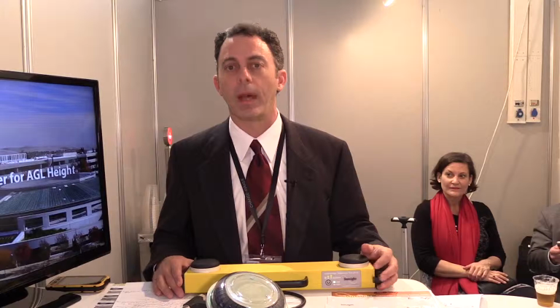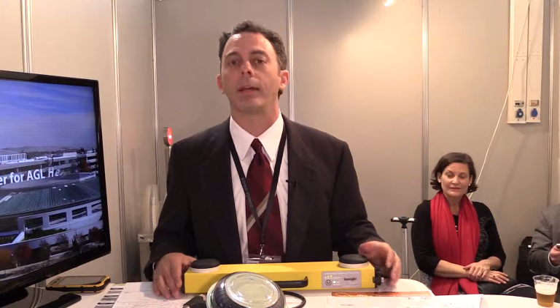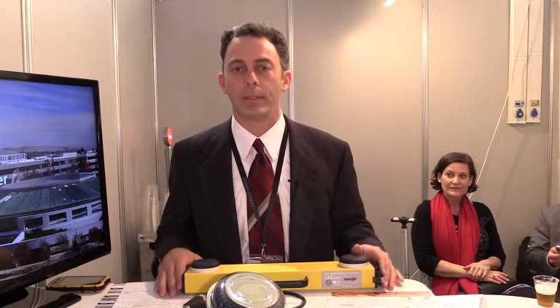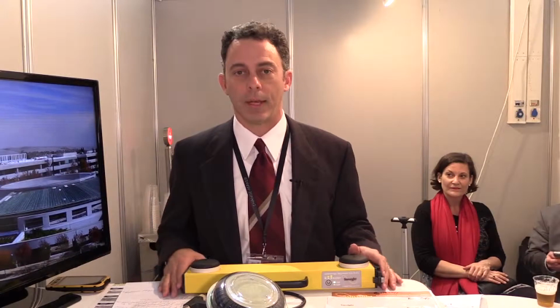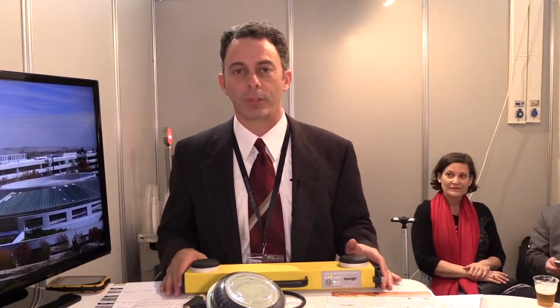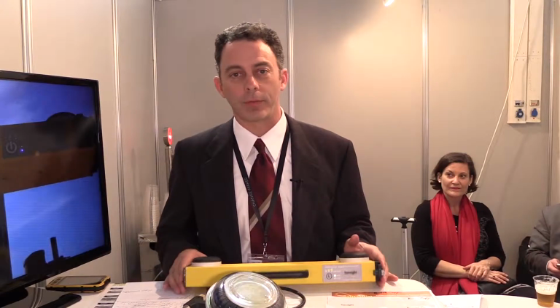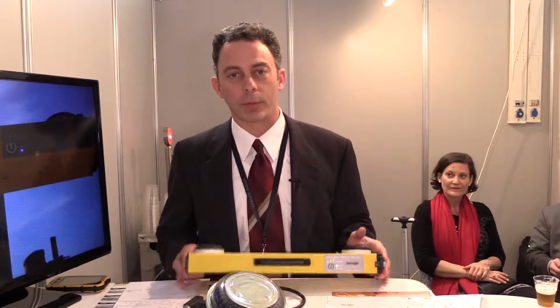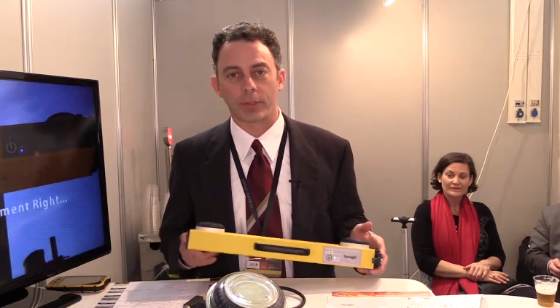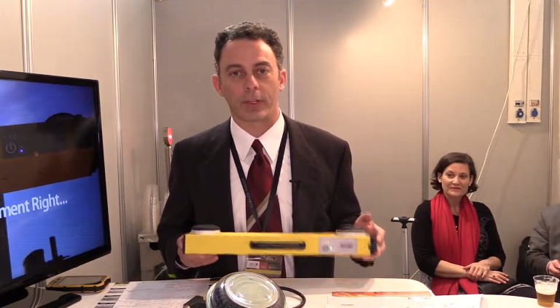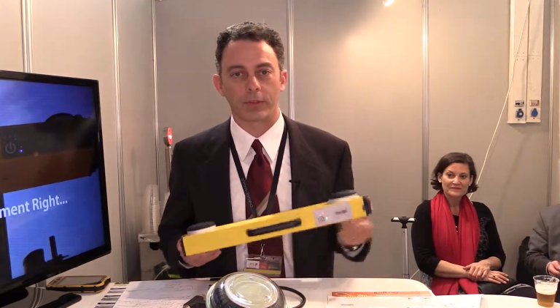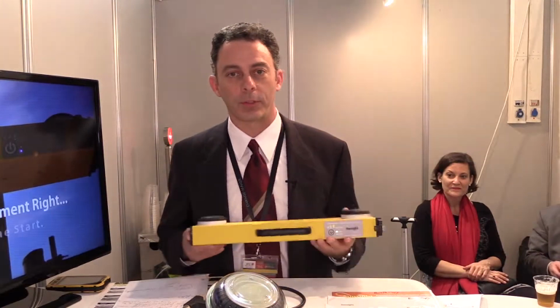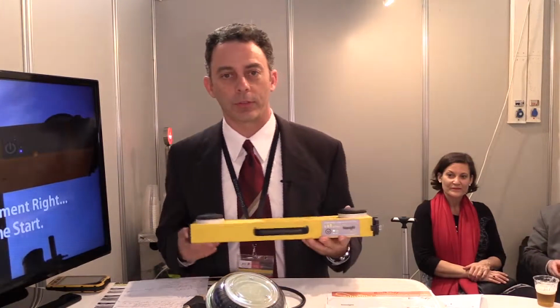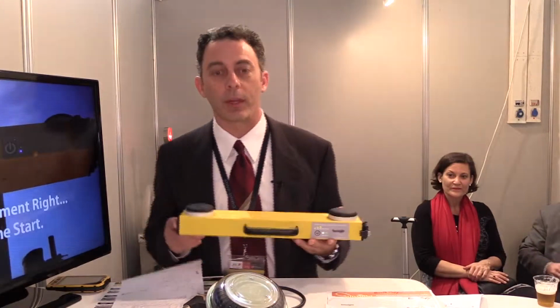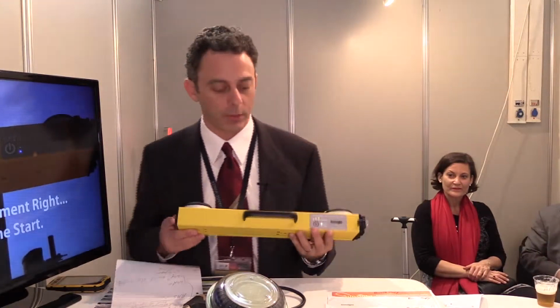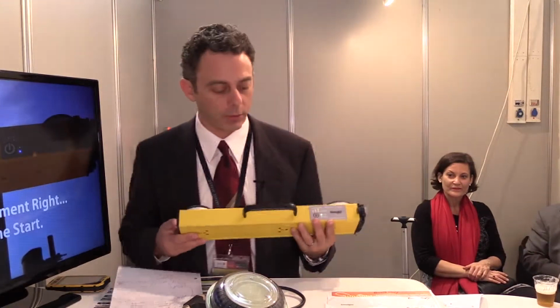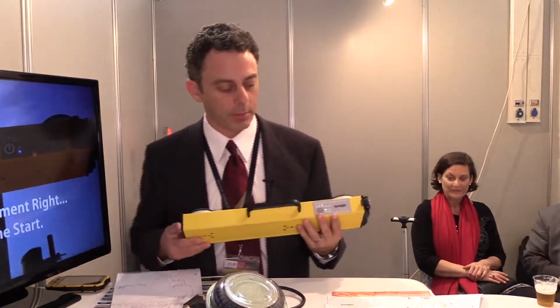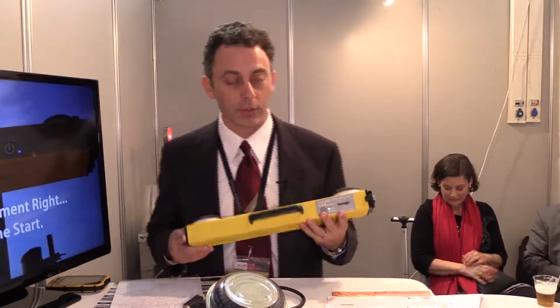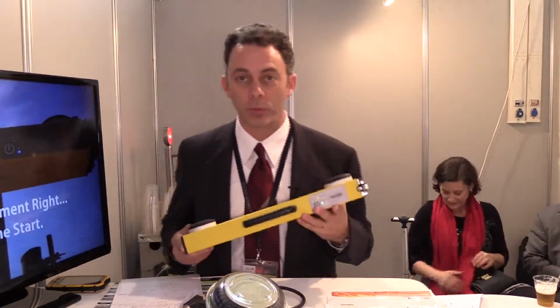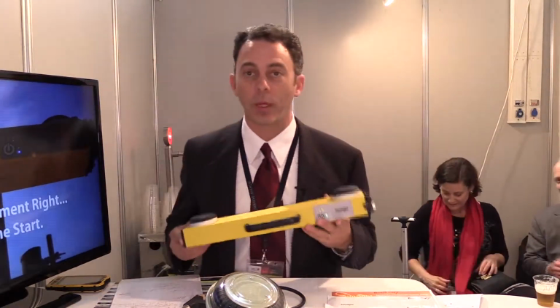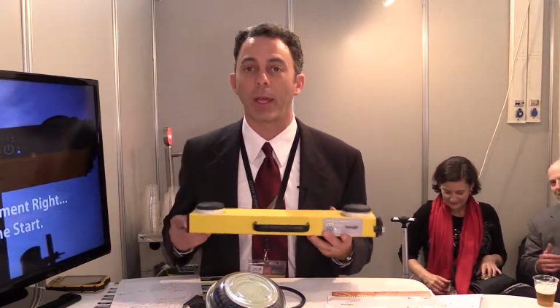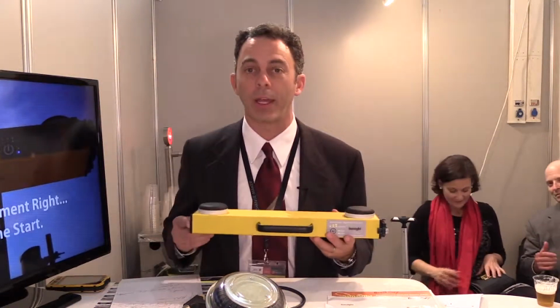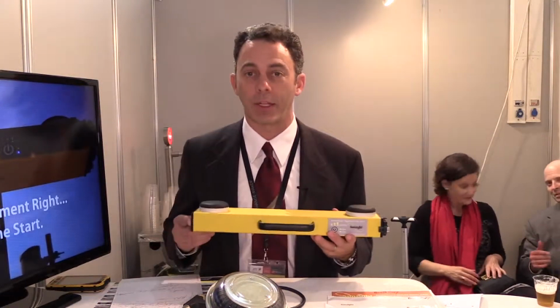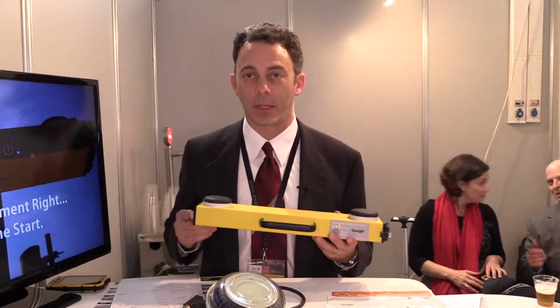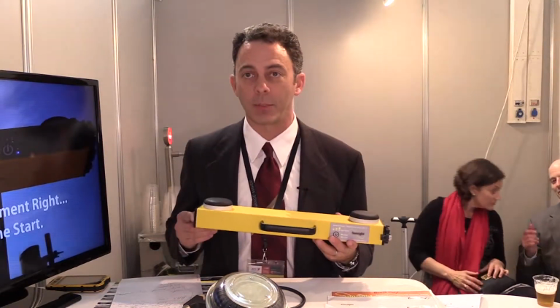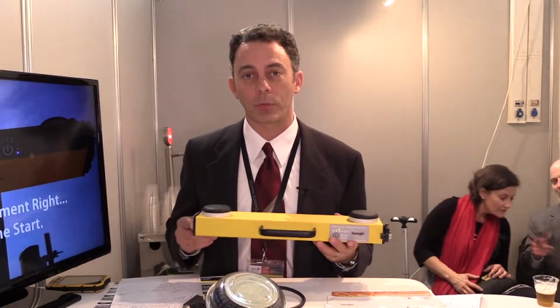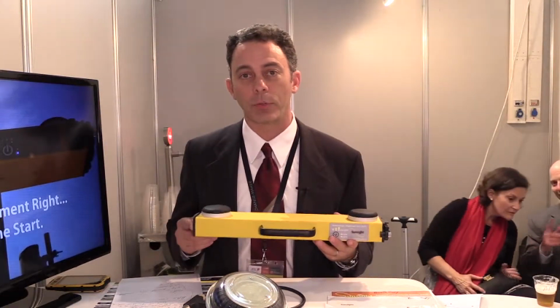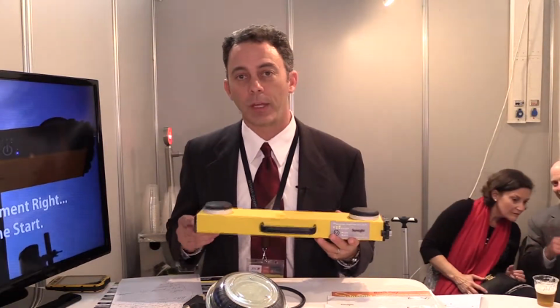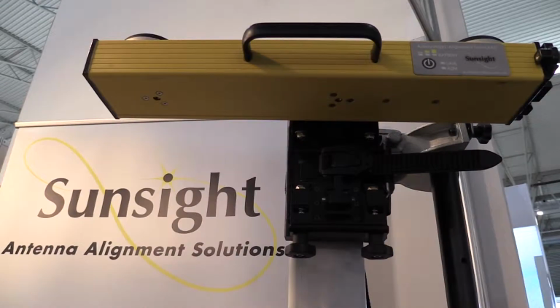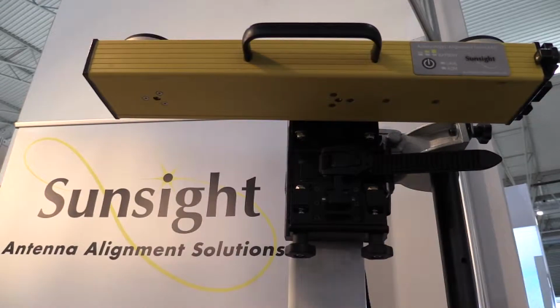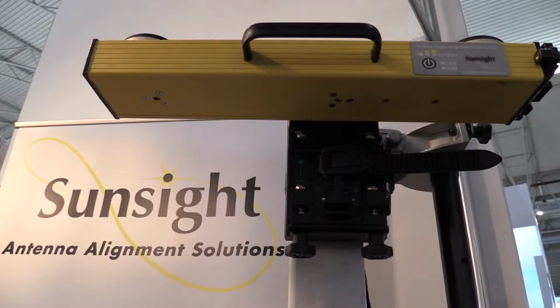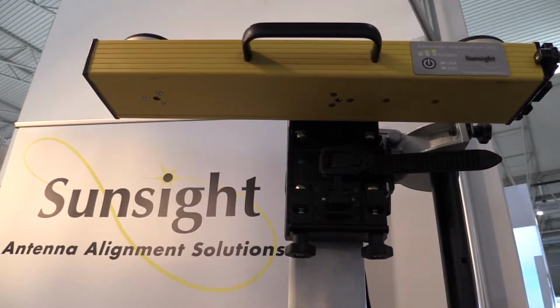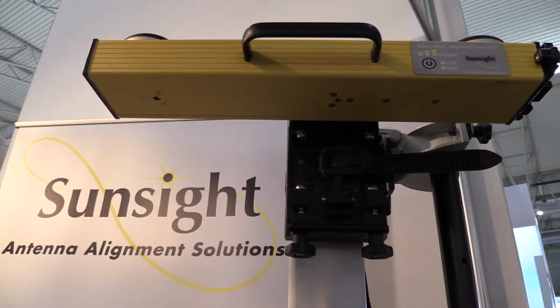Hi, I'm John Vetter with SunSight Instruments. Today I want to talk about our new antenna alignment tool, the AAT-30.